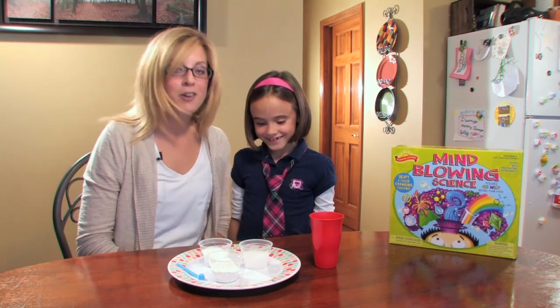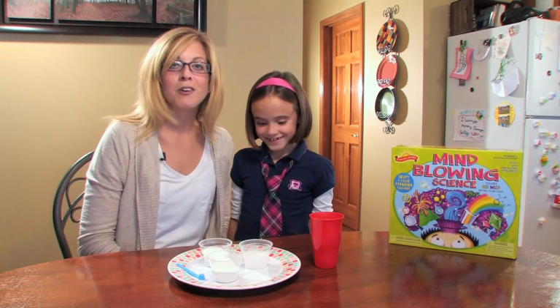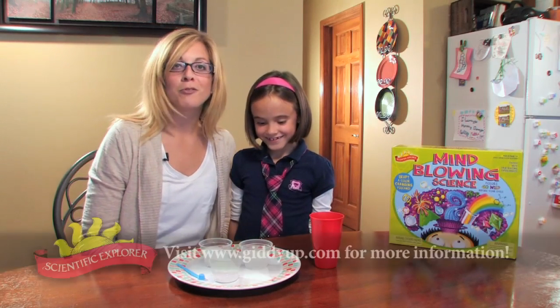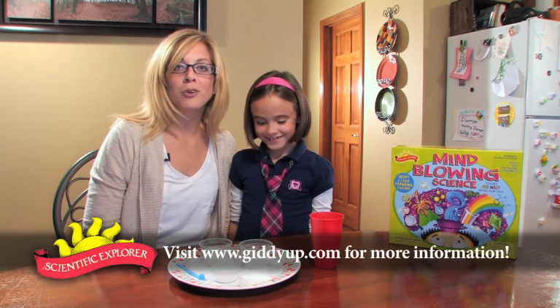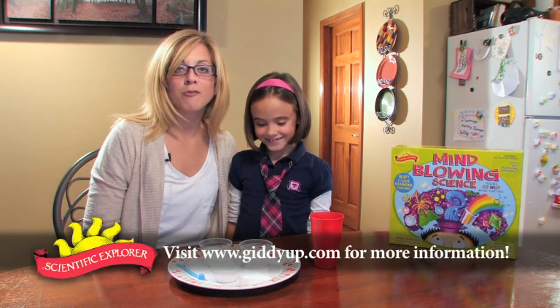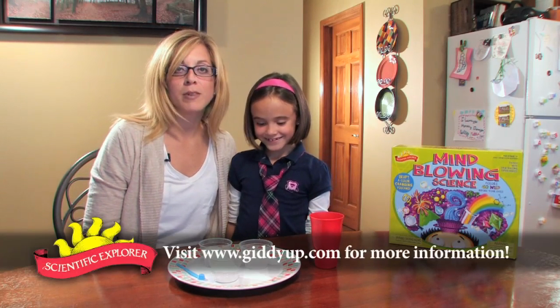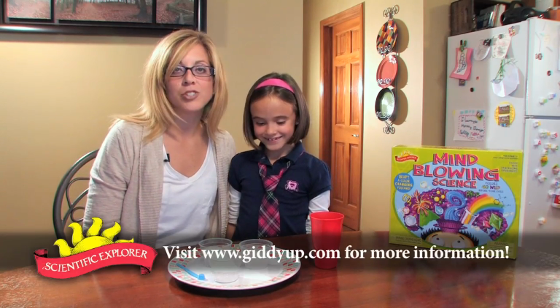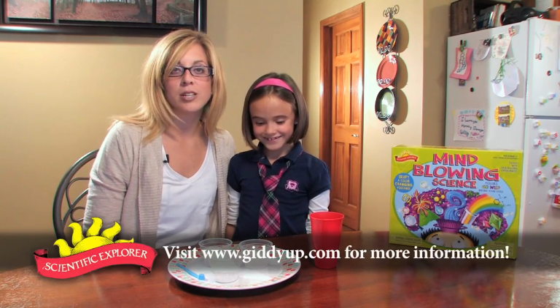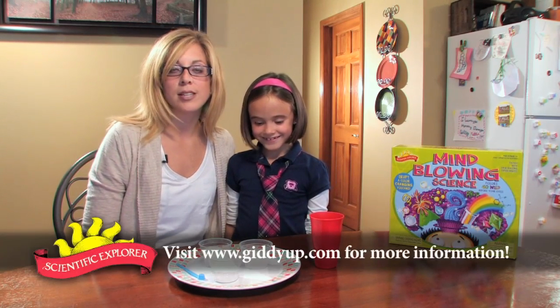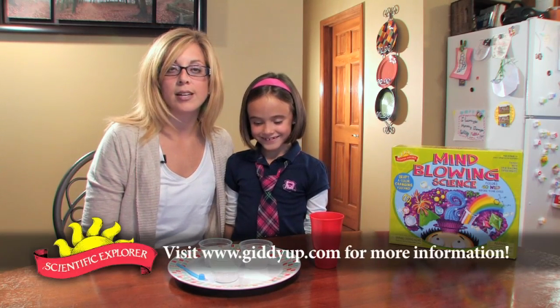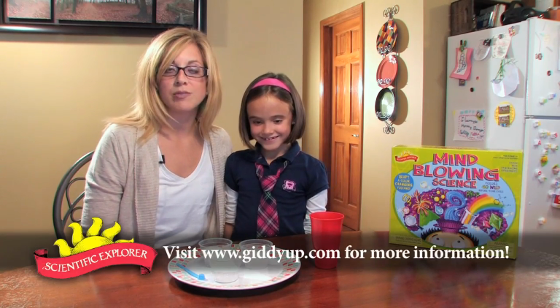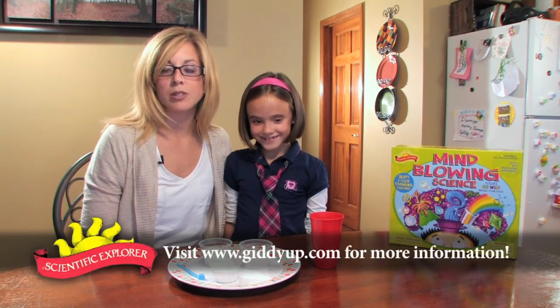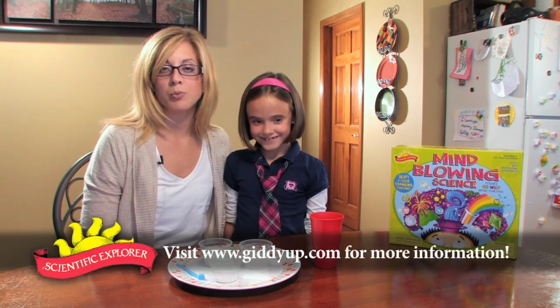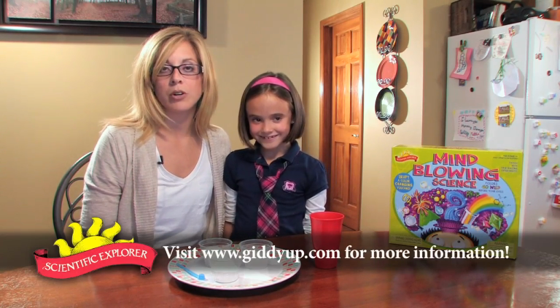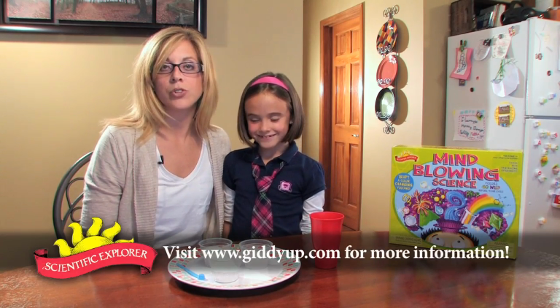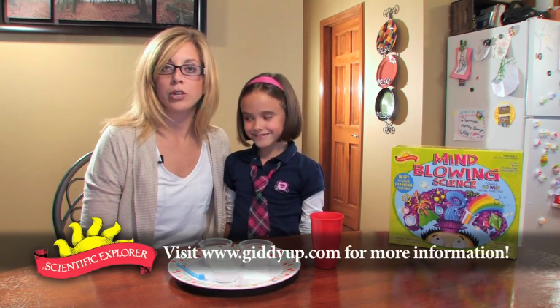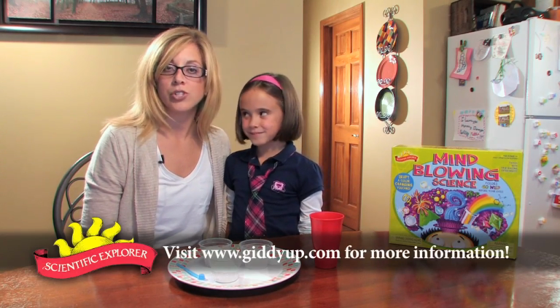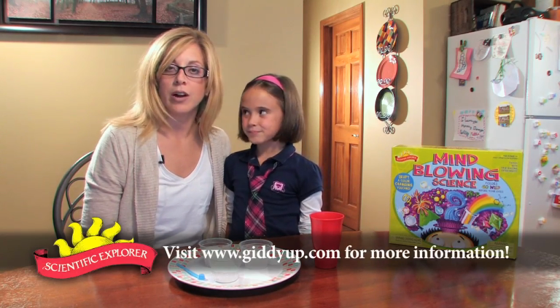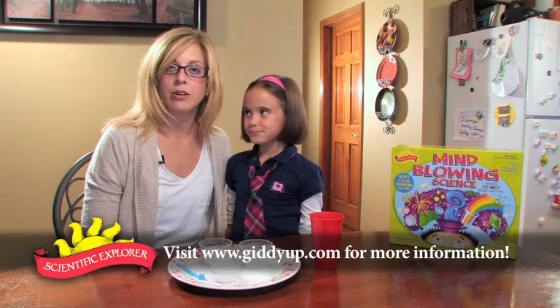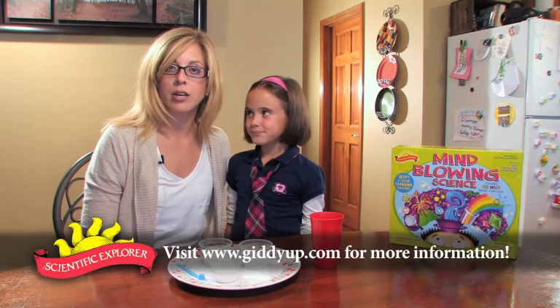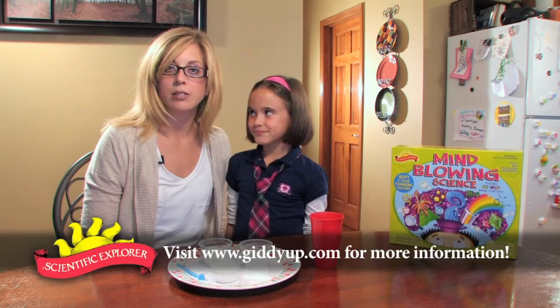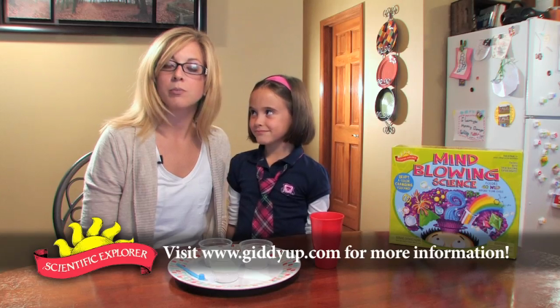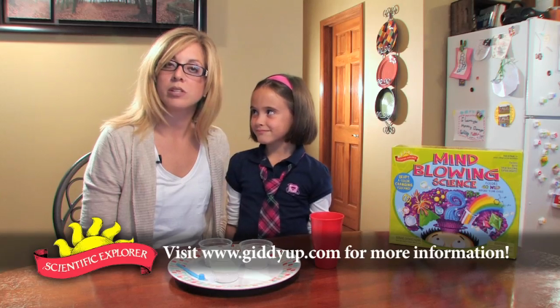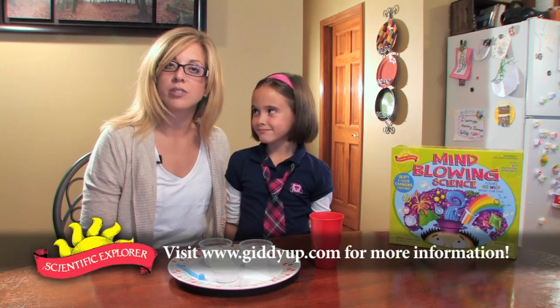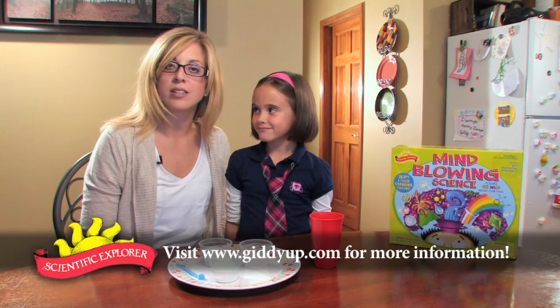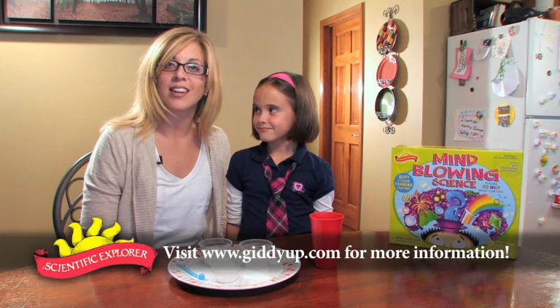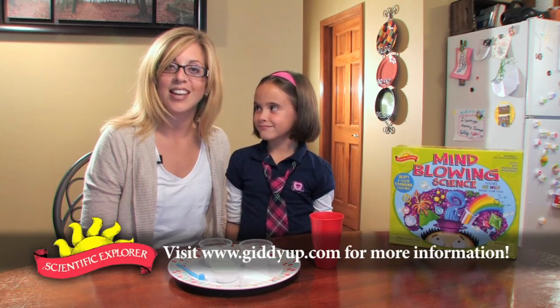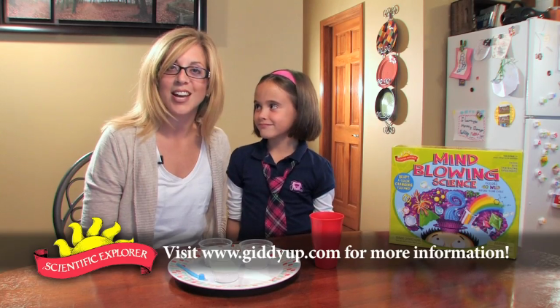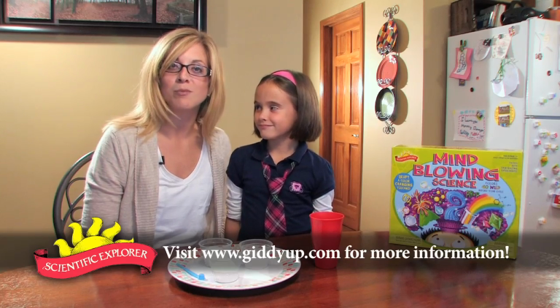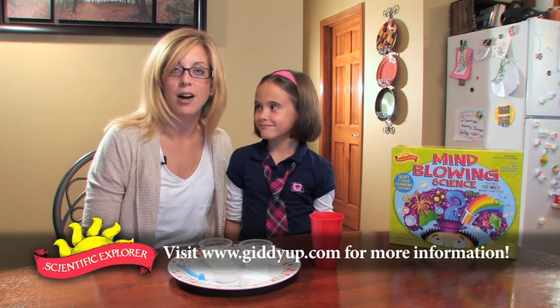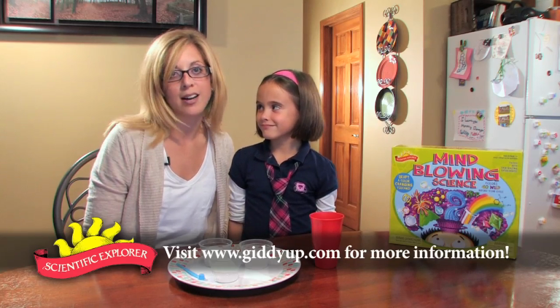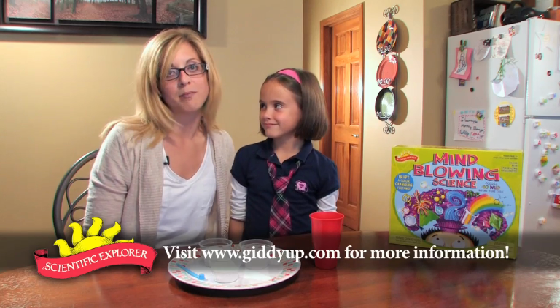For more information on Scientific Explorer's early childhood kits, please visit GiddyUp.com.